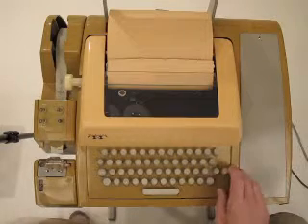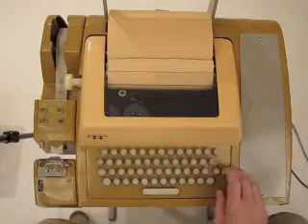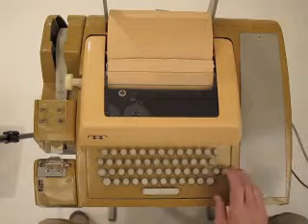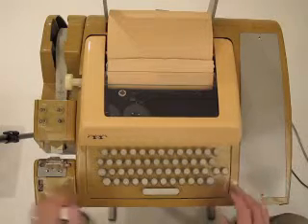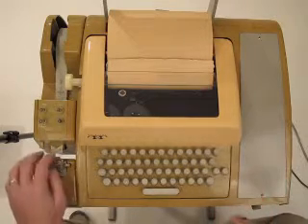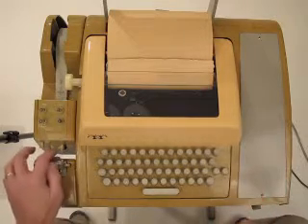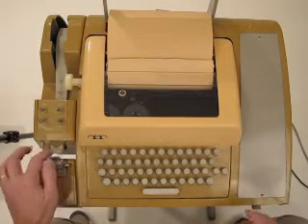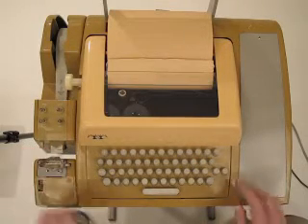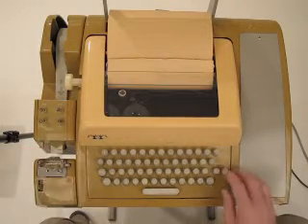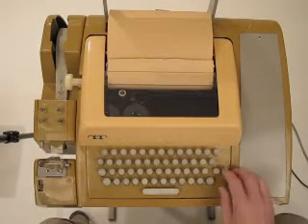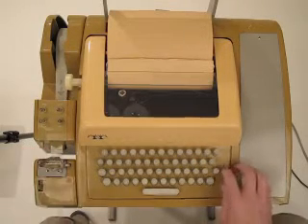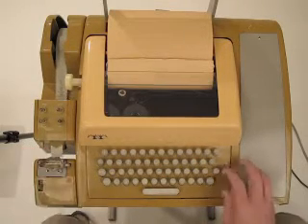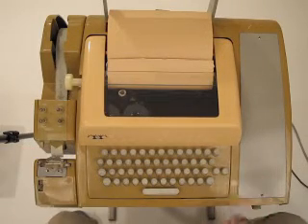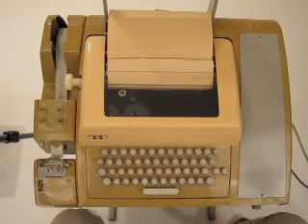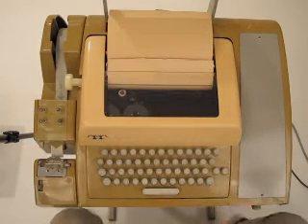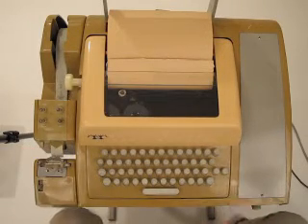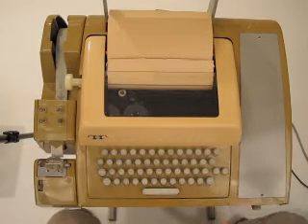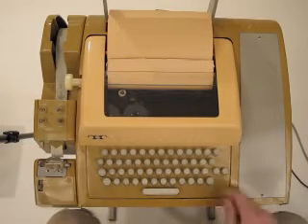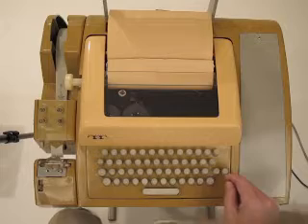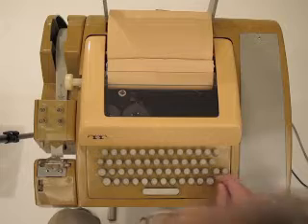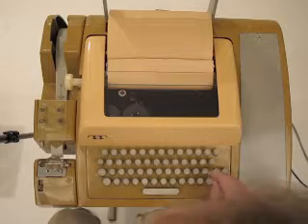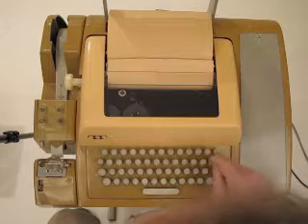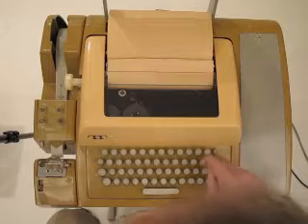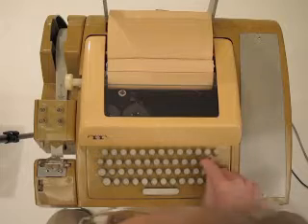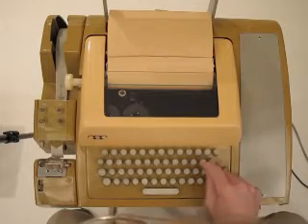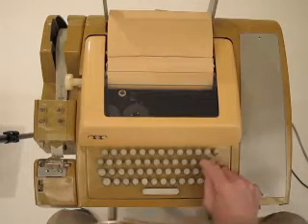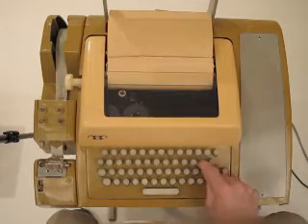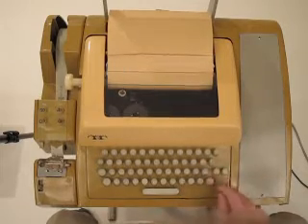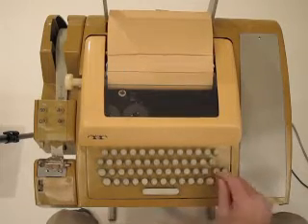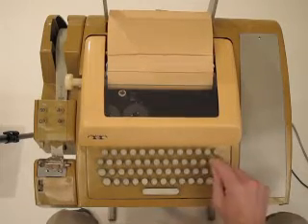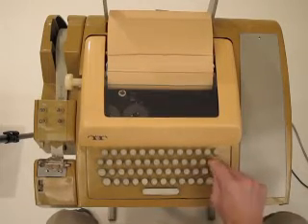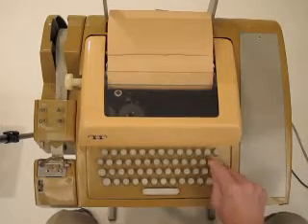Yep, it's feeding. You can see it coming out right here. I'm going to do a line feed turn.